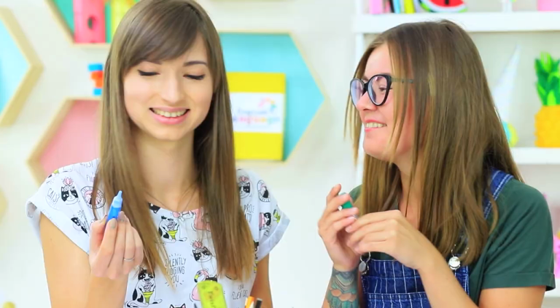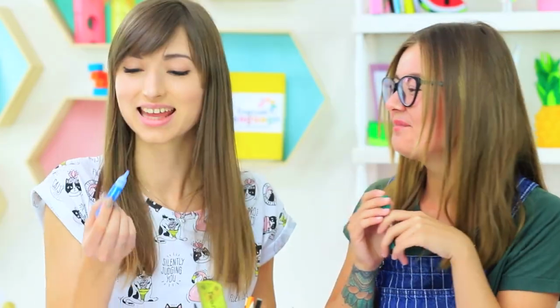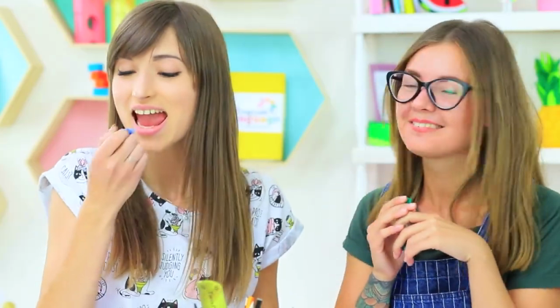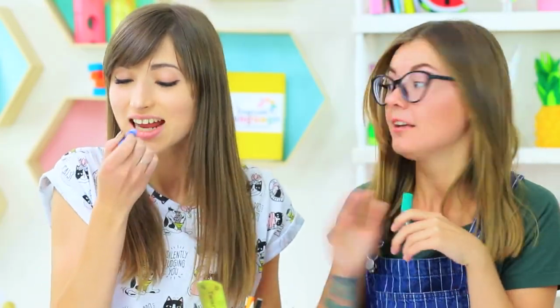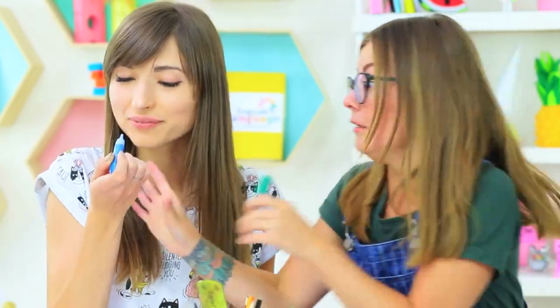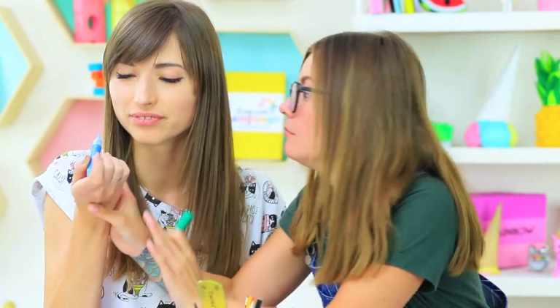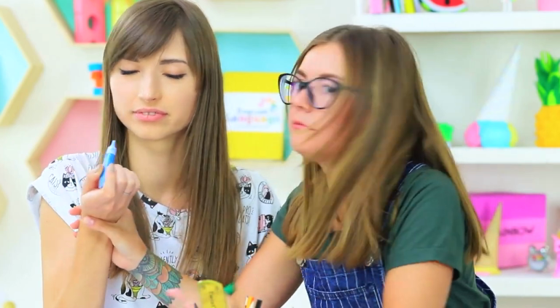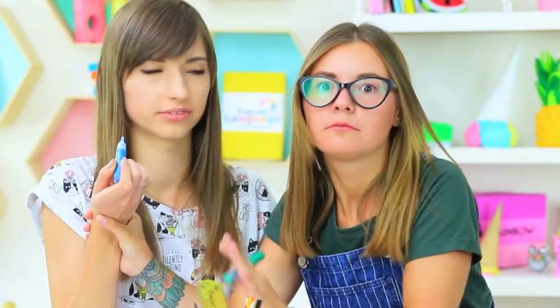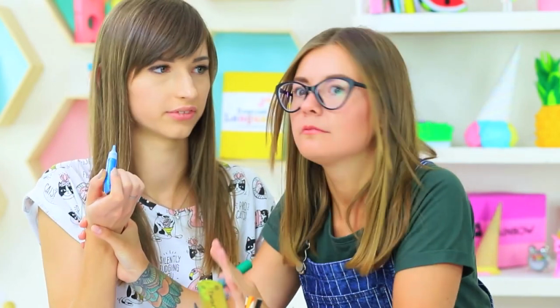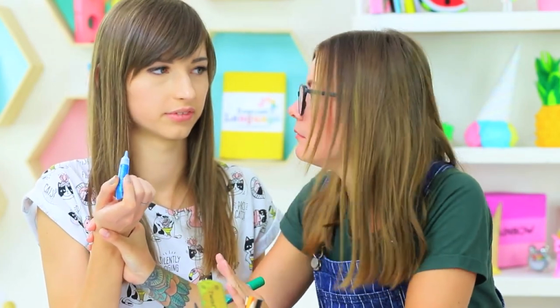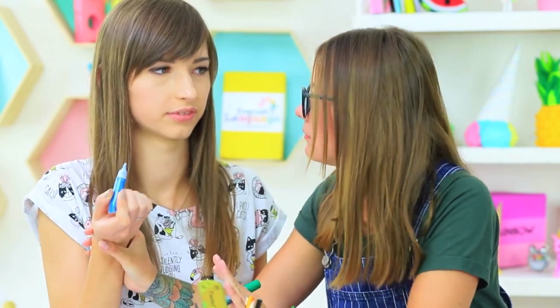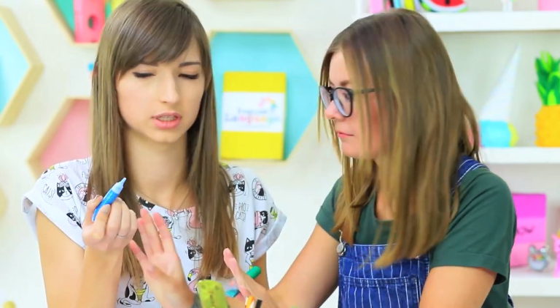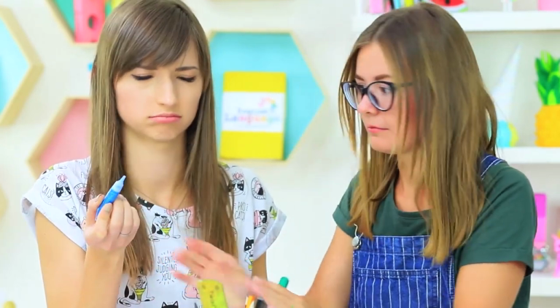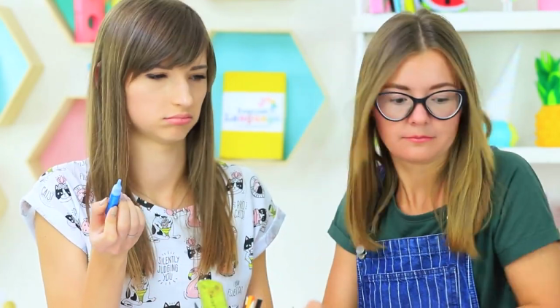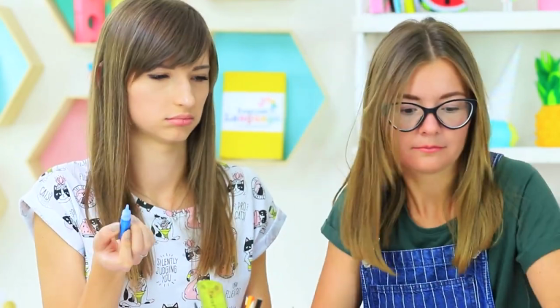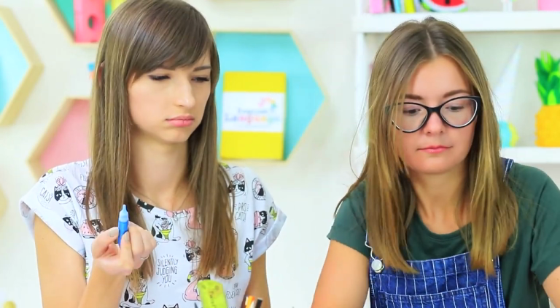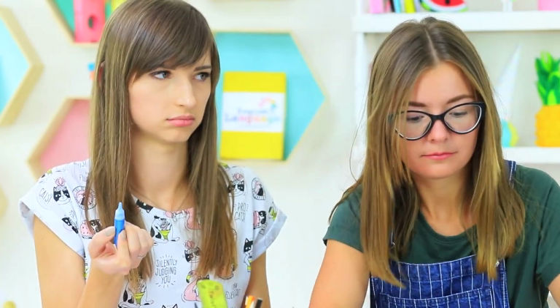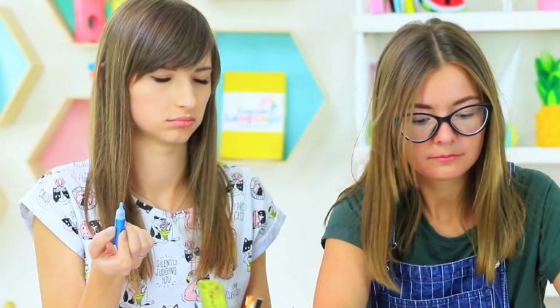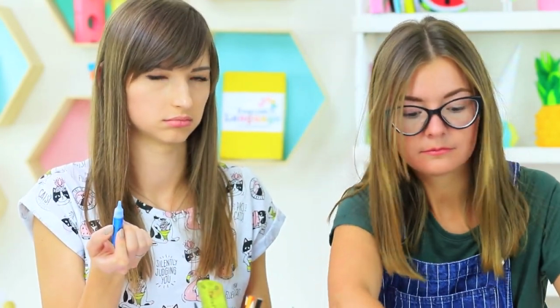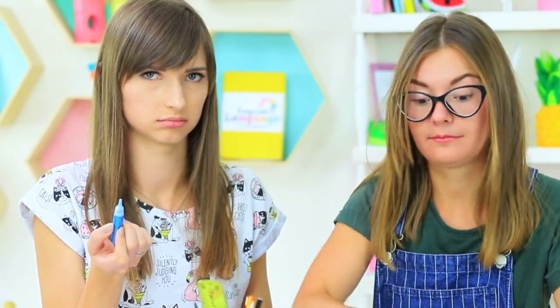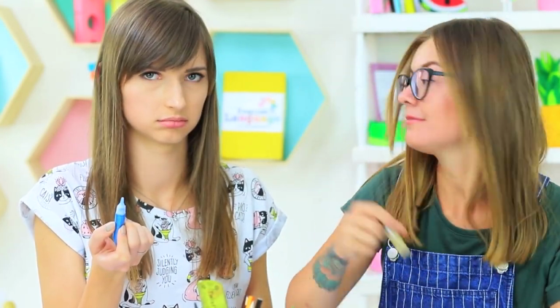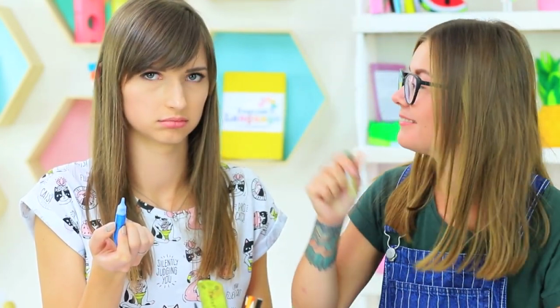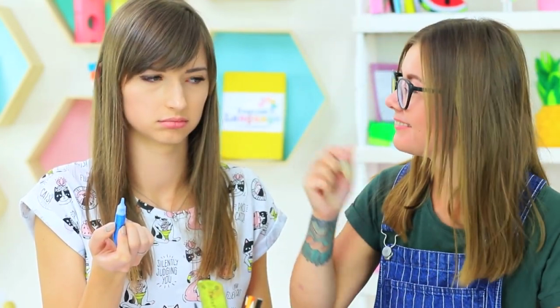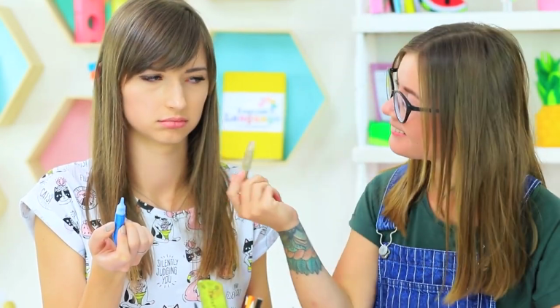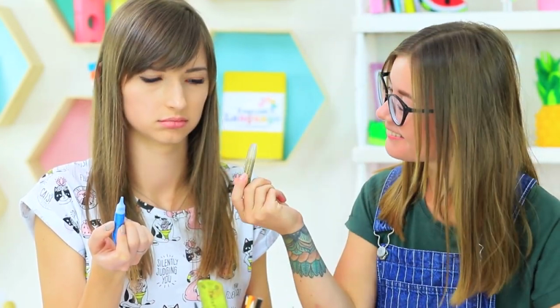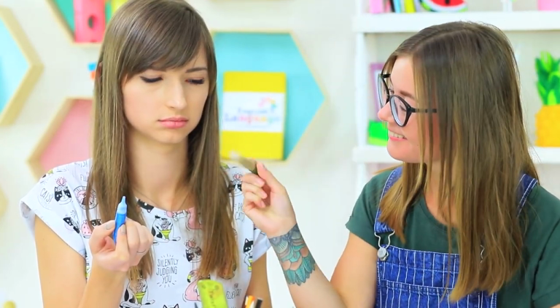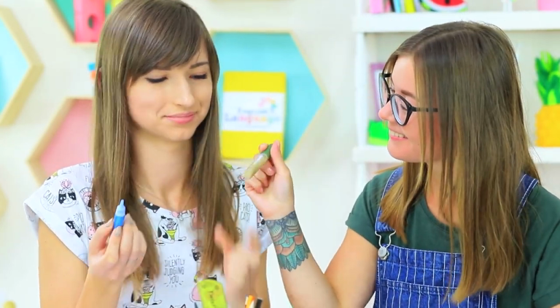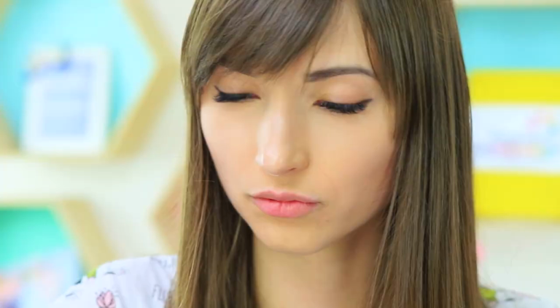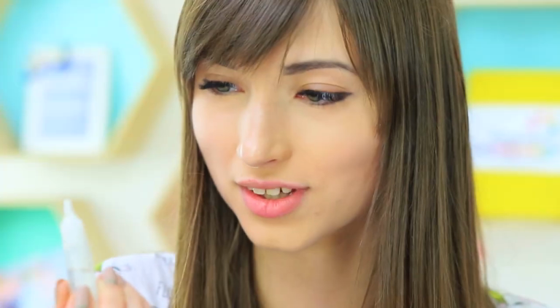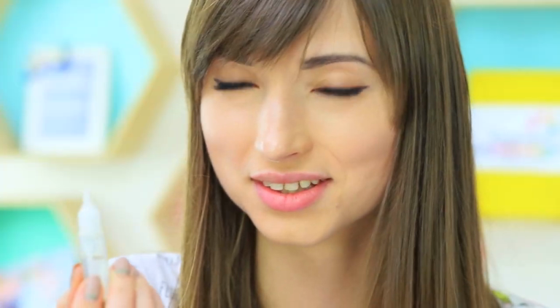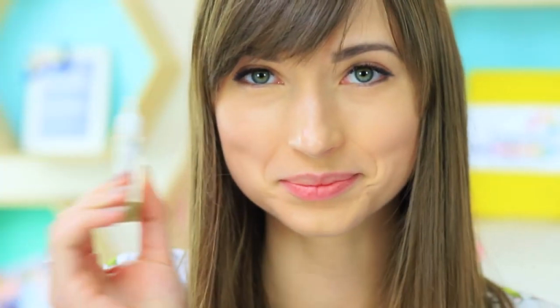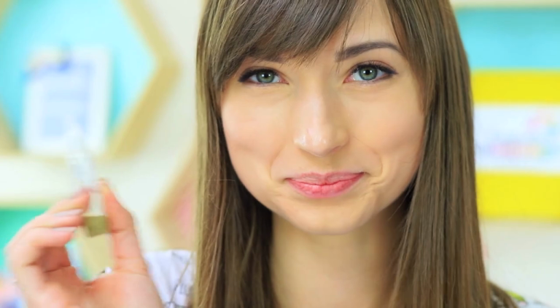Wait! Don't try to glue your tongue right away. Here, take my glue instead — it's edible!